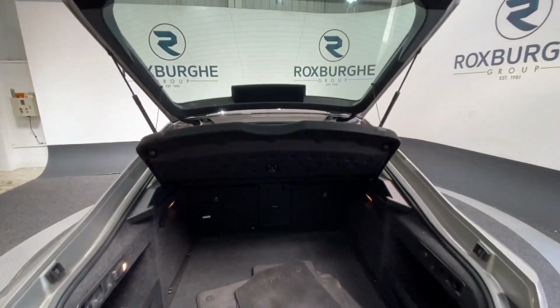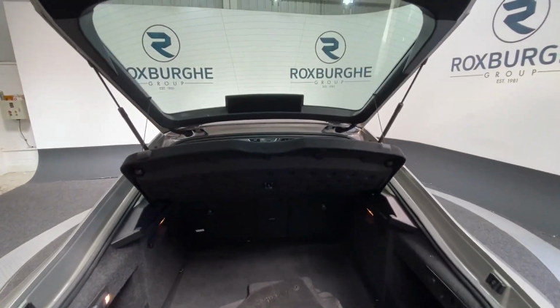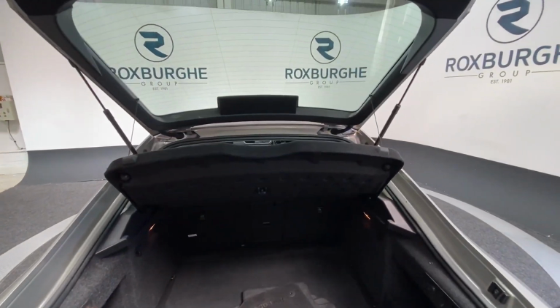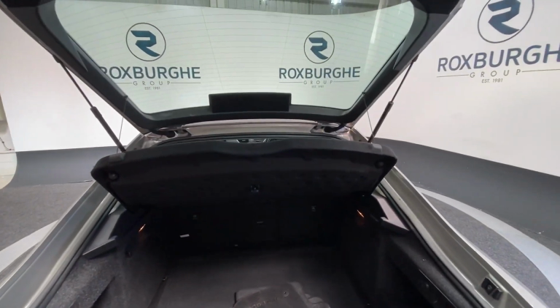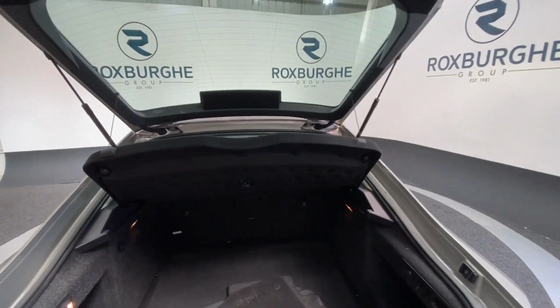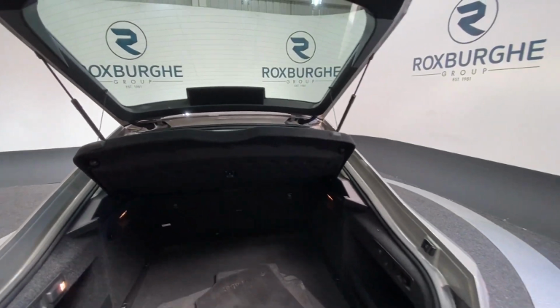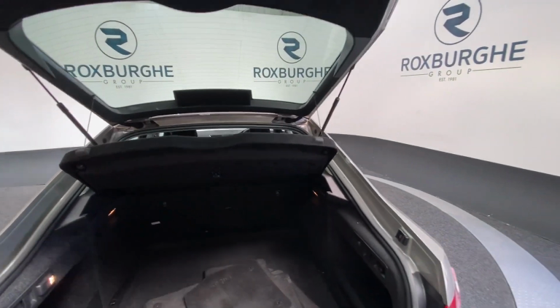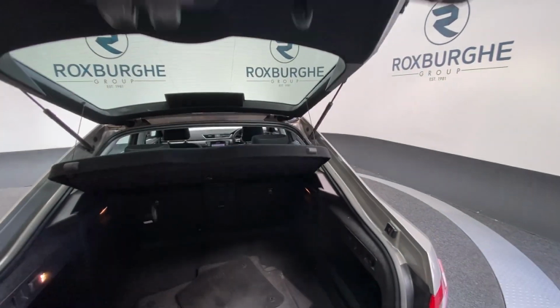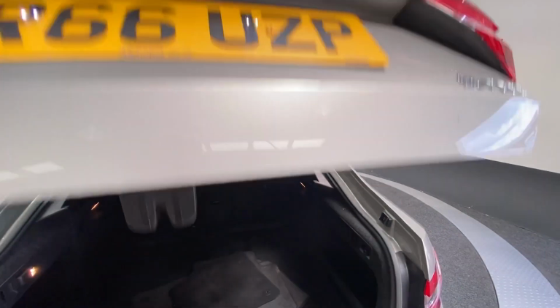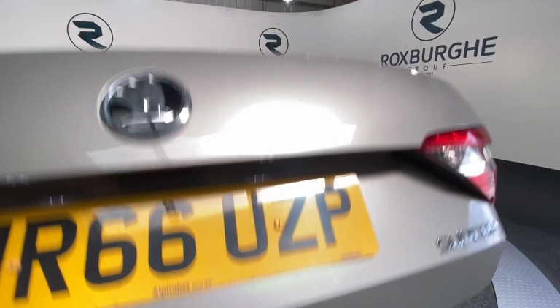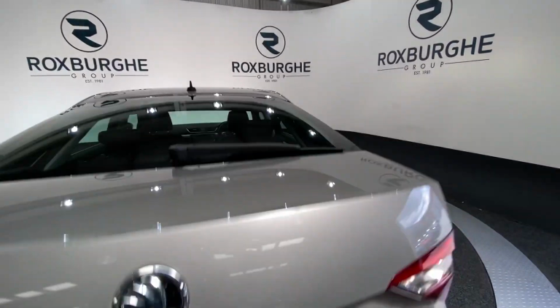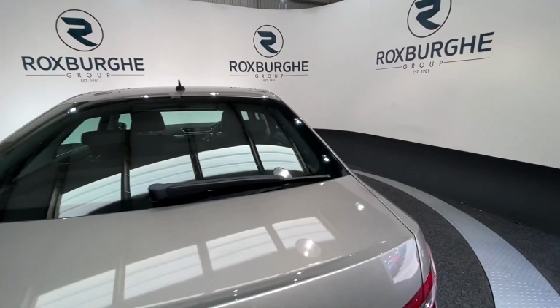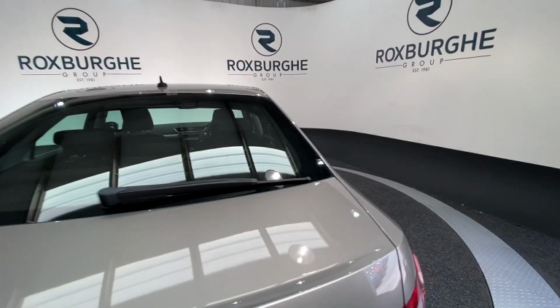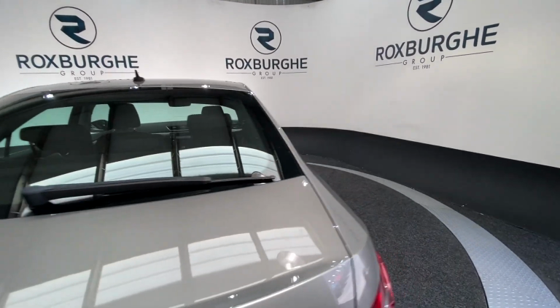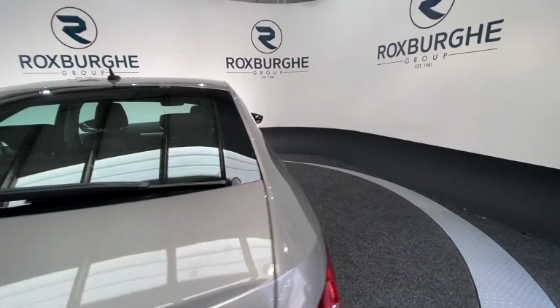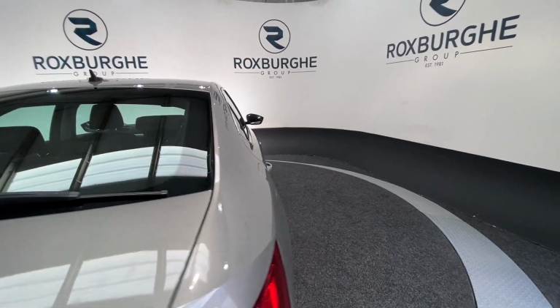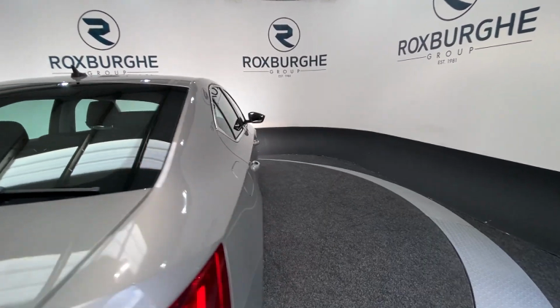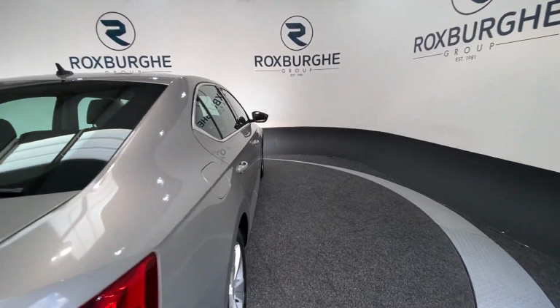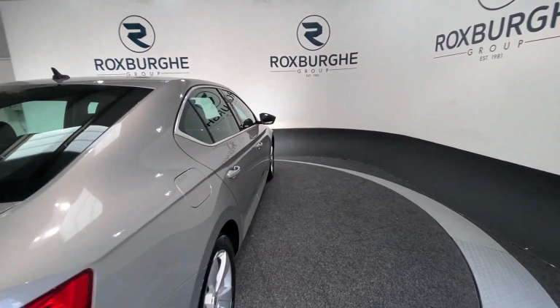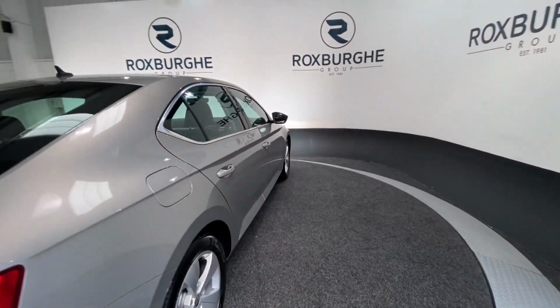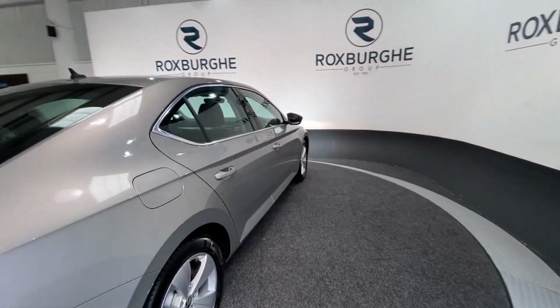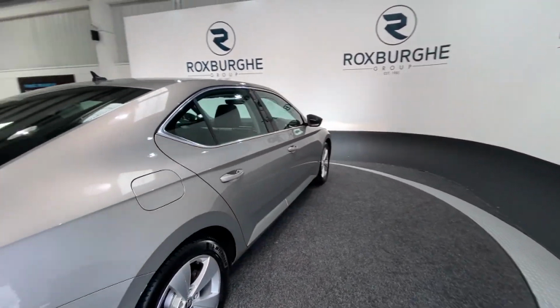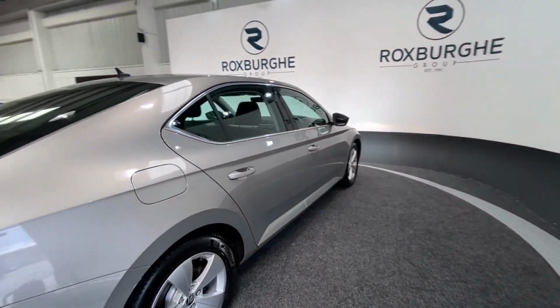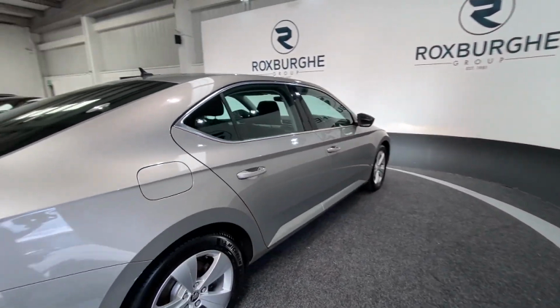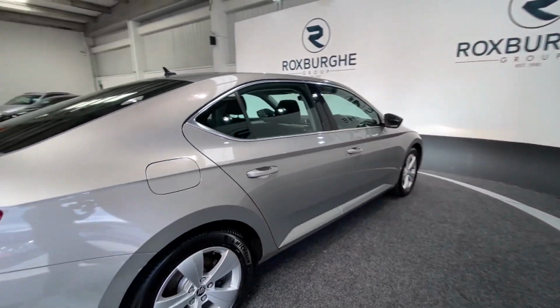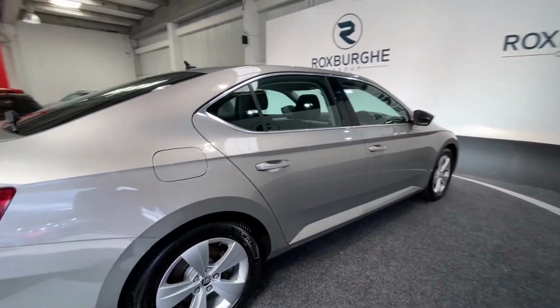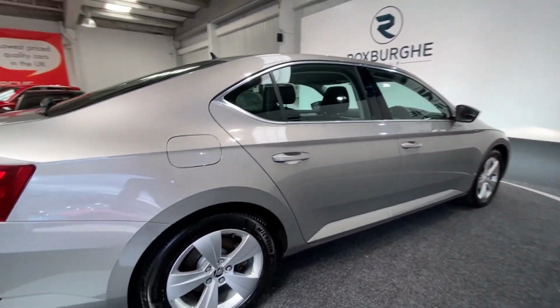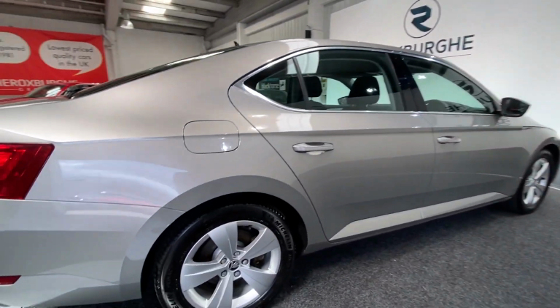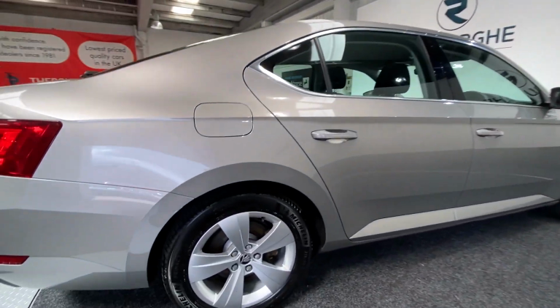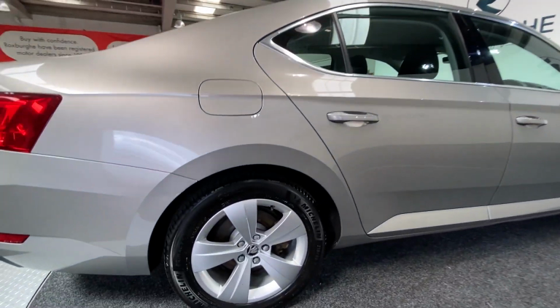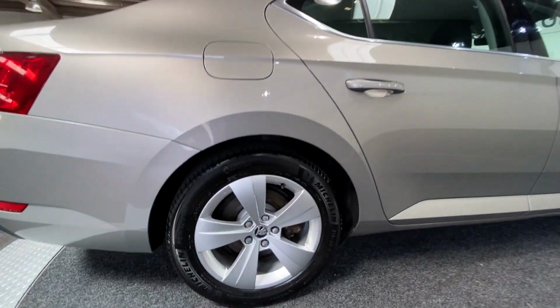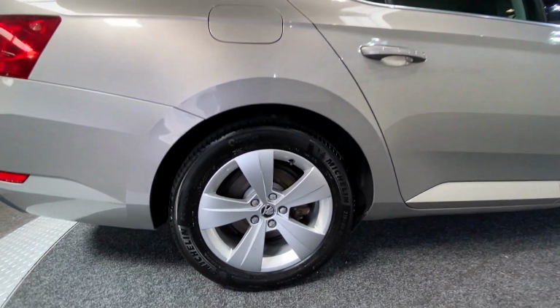Closing down the tailgate, we can move to the other side of the car — just a closer look at those alloys before moving inside.